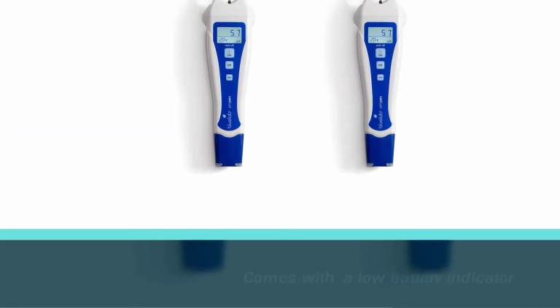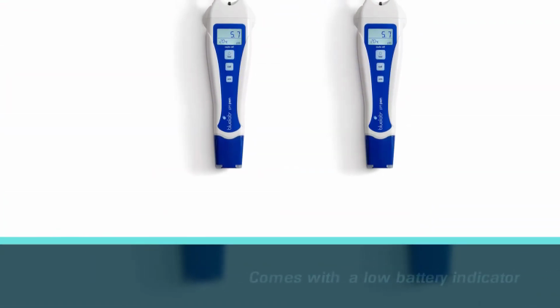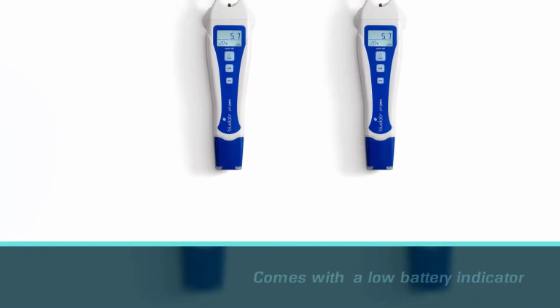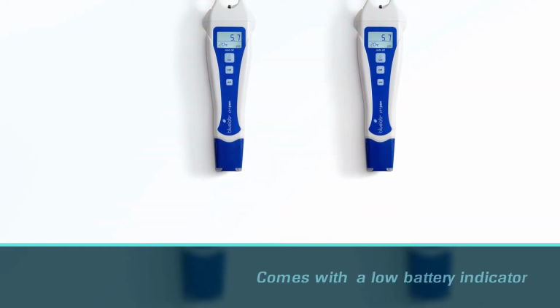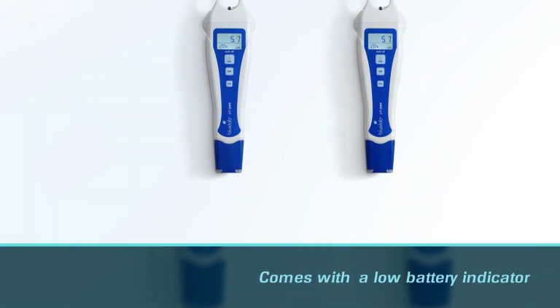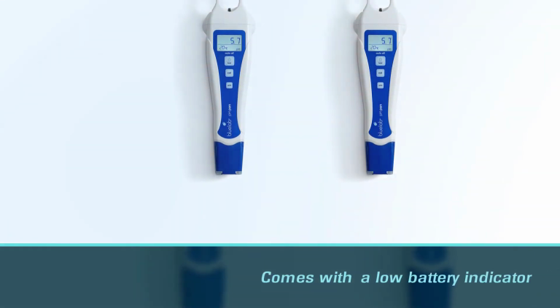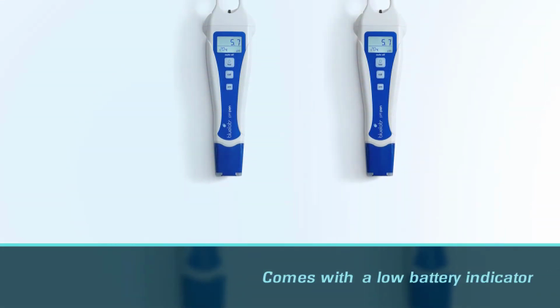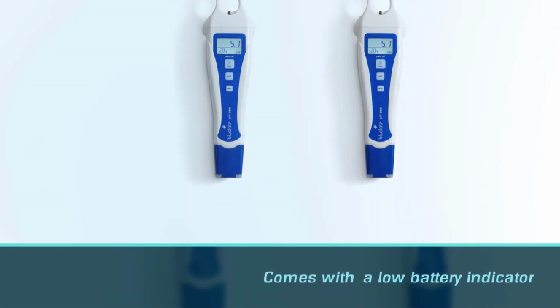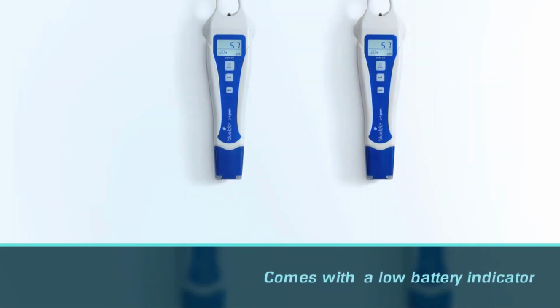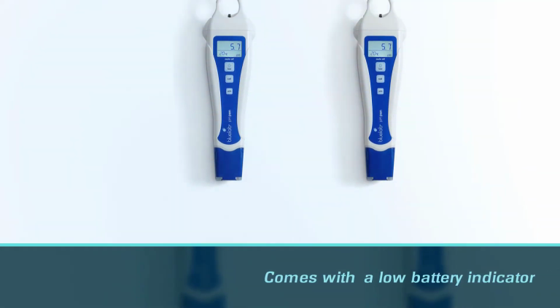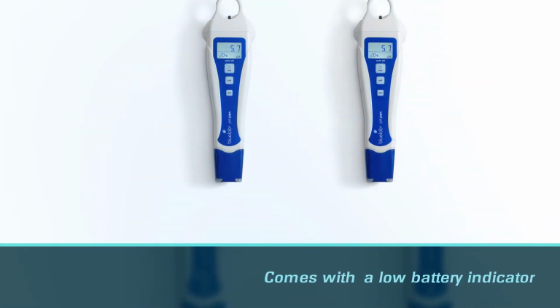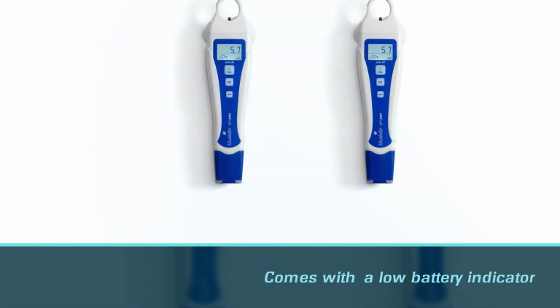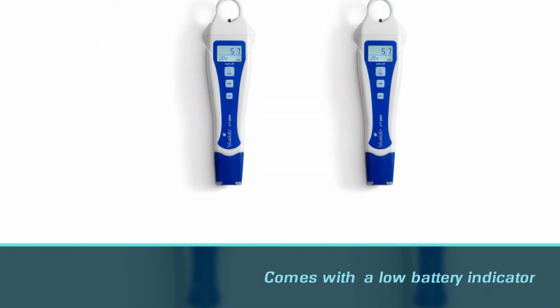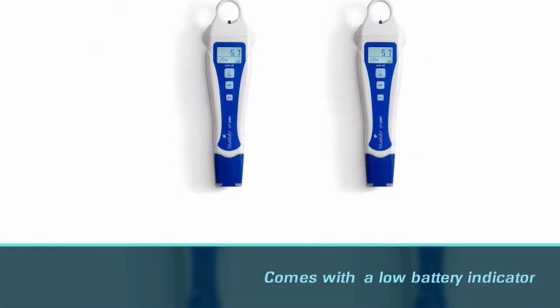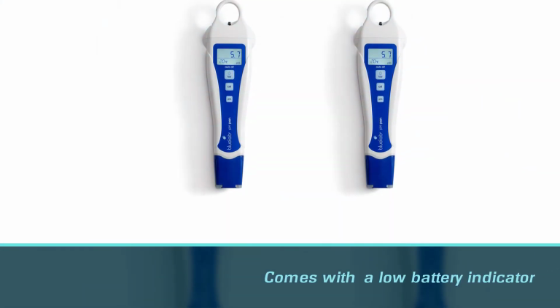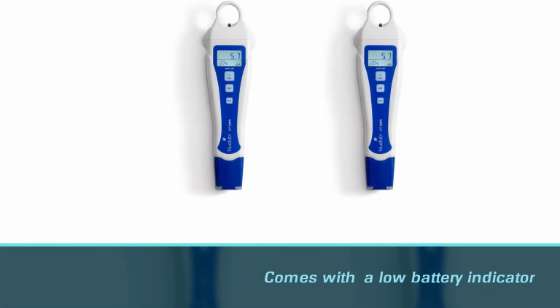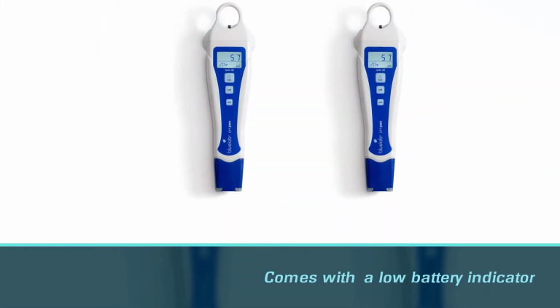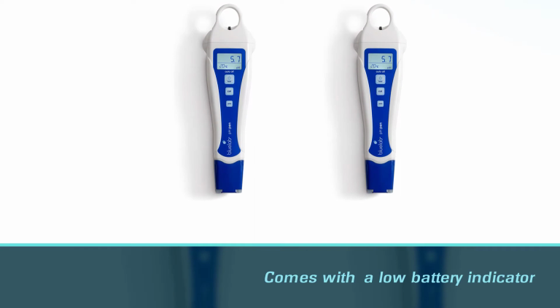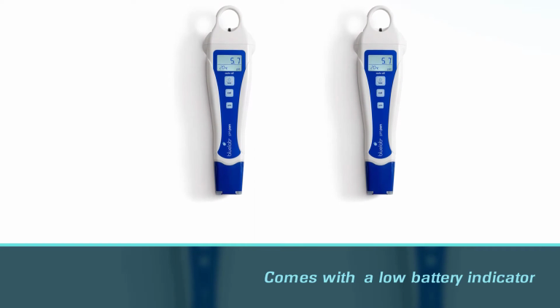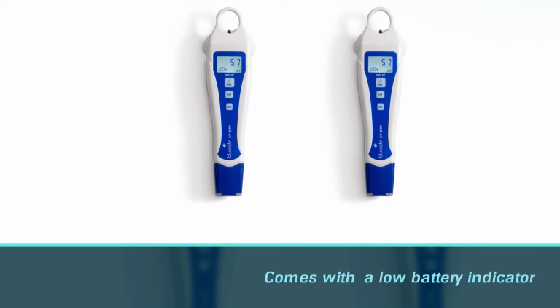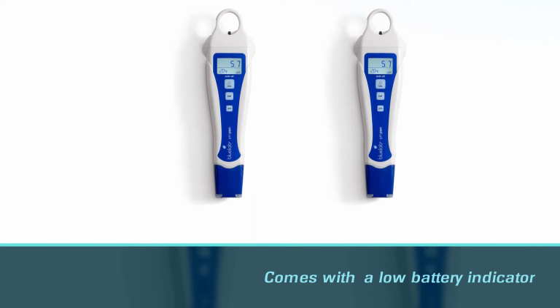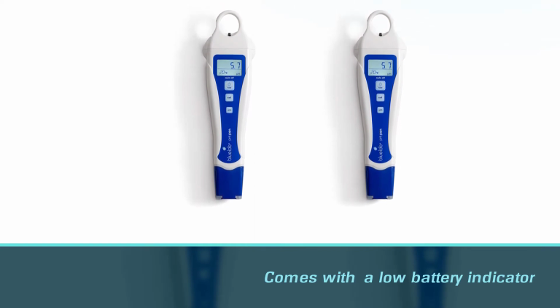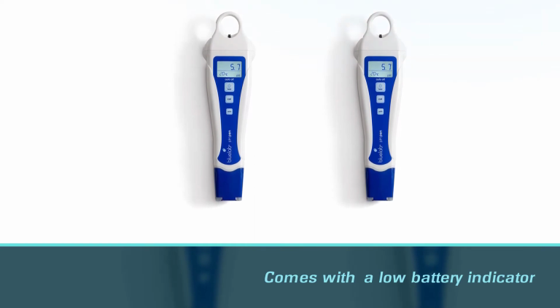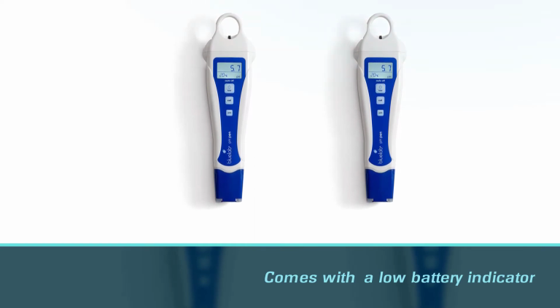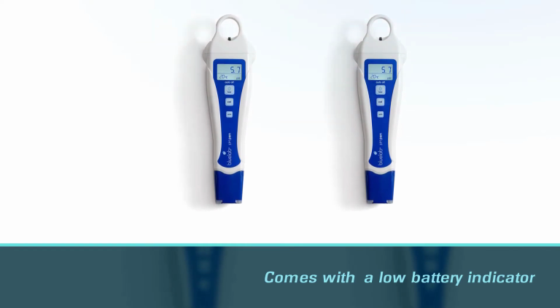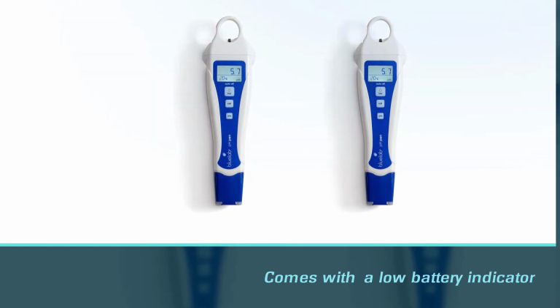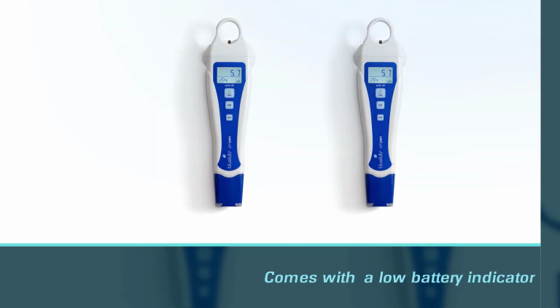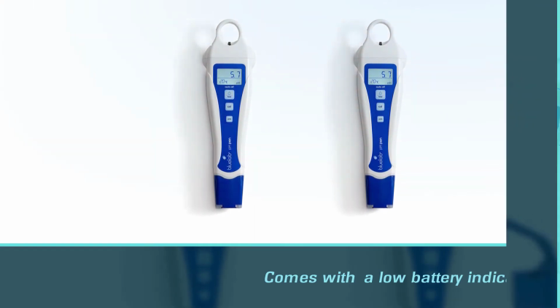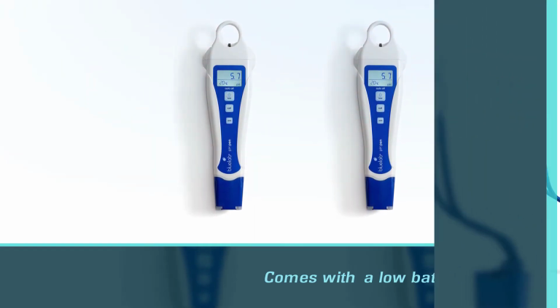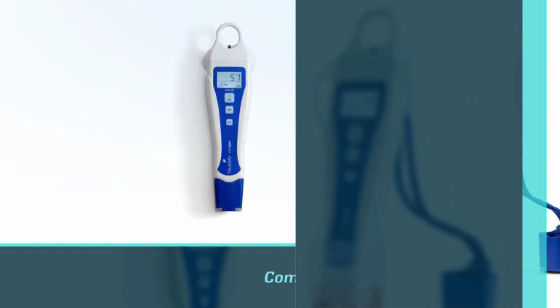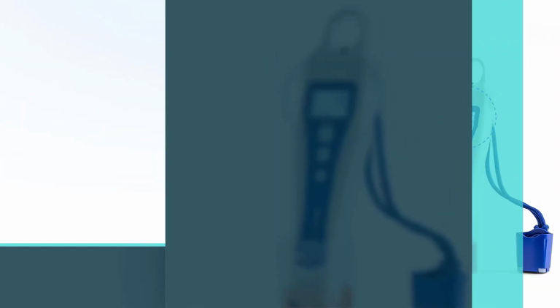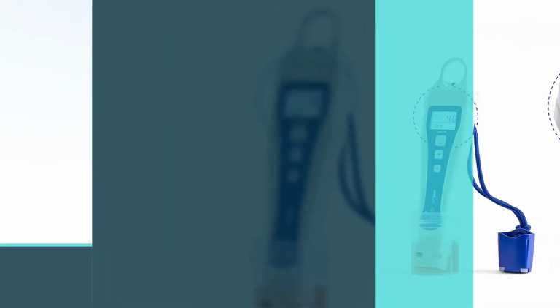Courtesy of the automatic temperature compensation (ATC), you no longer need to worry about inaccurate pH readings.